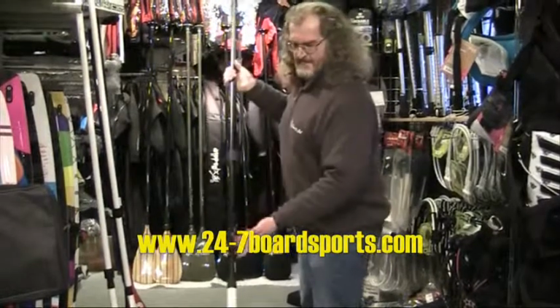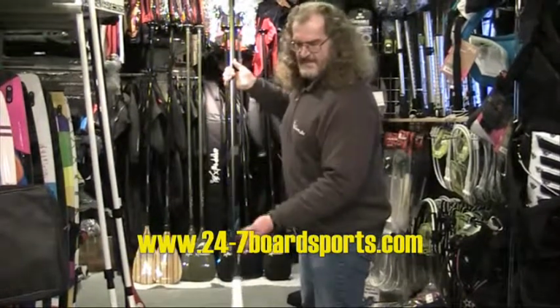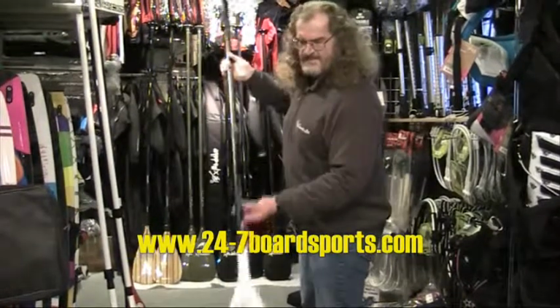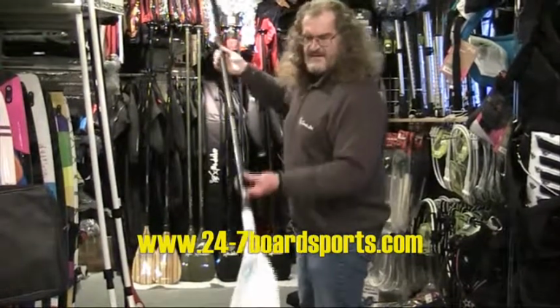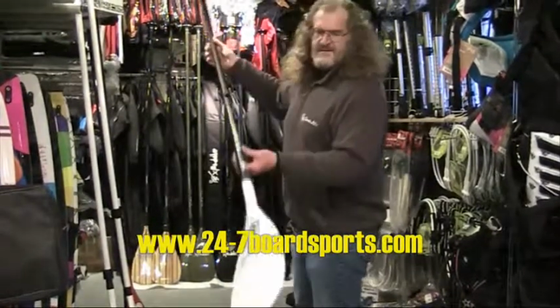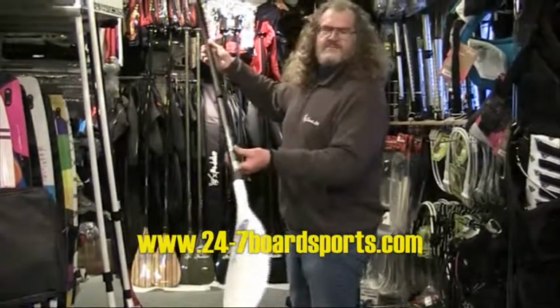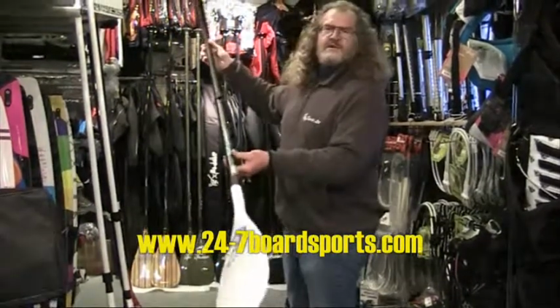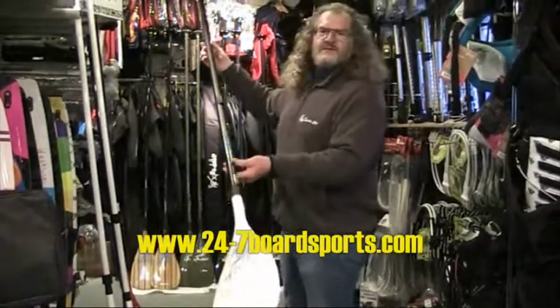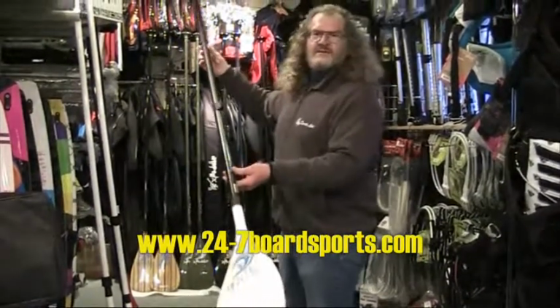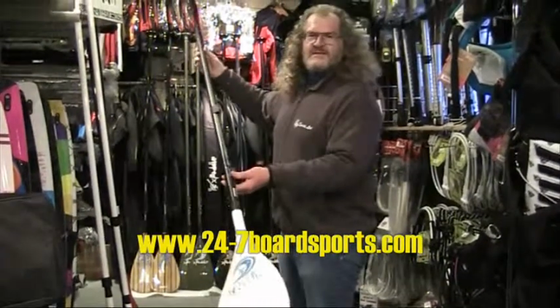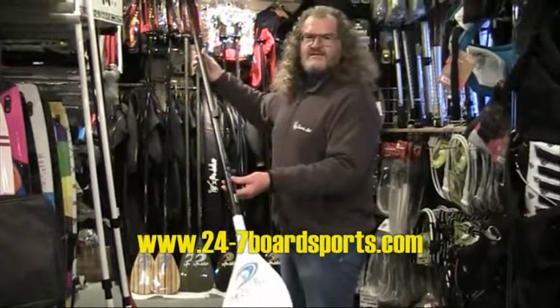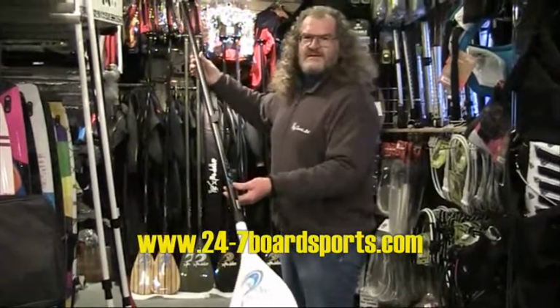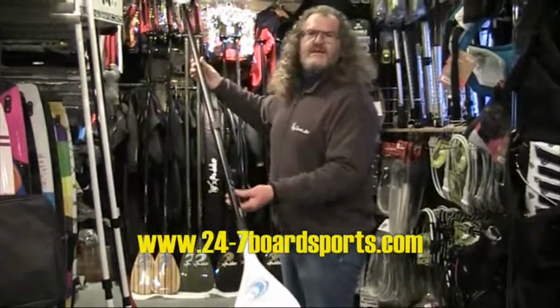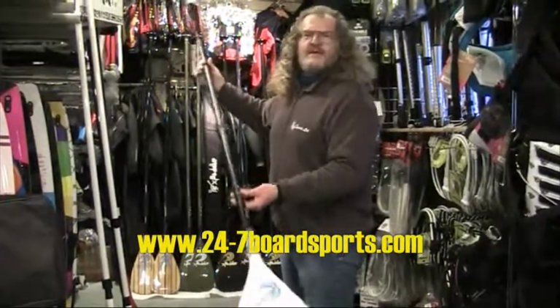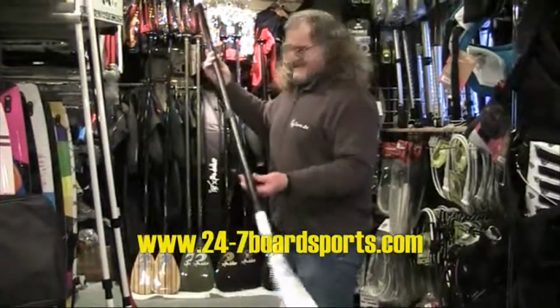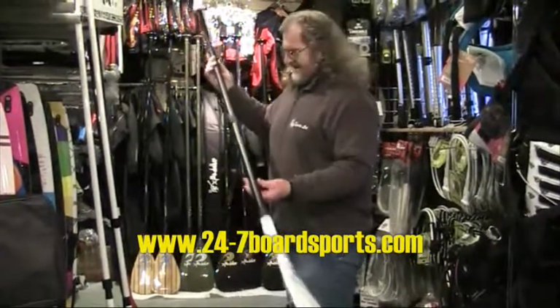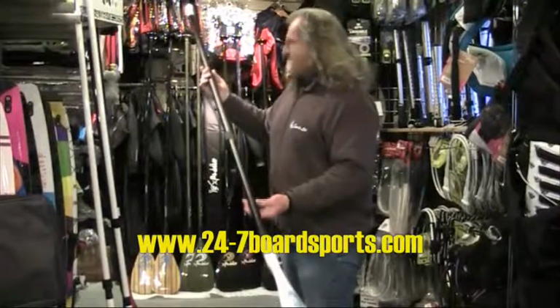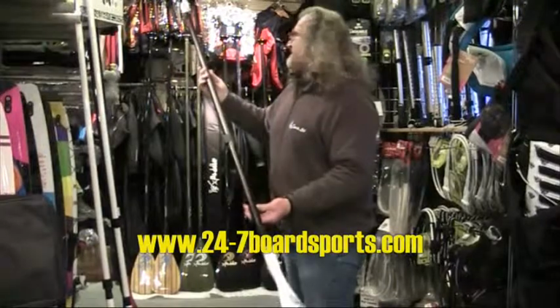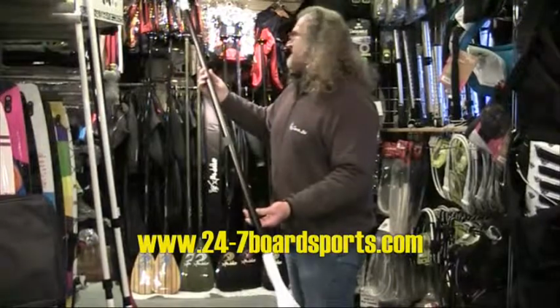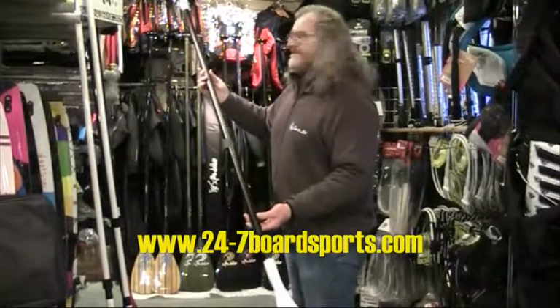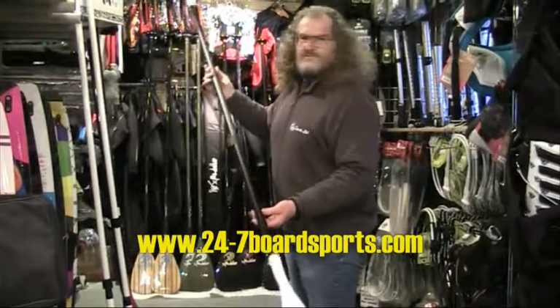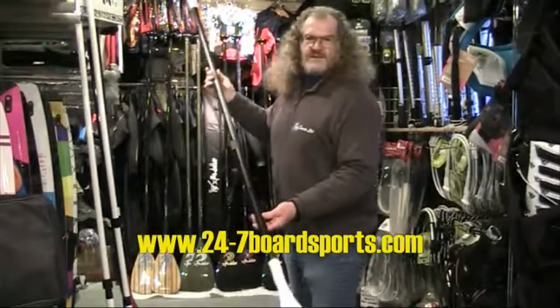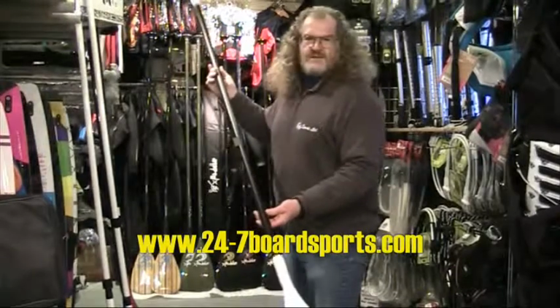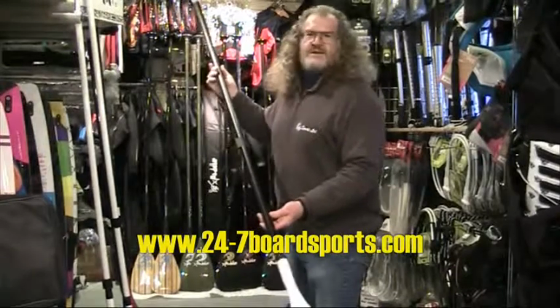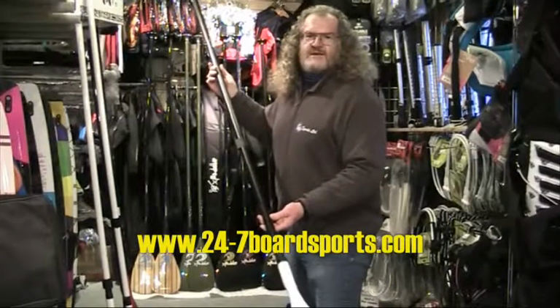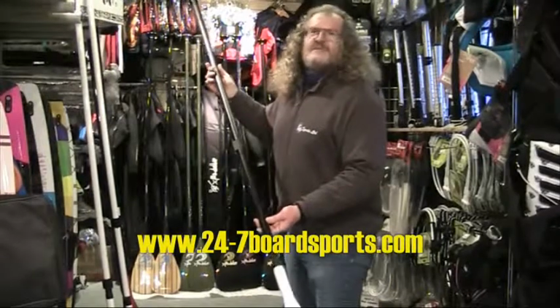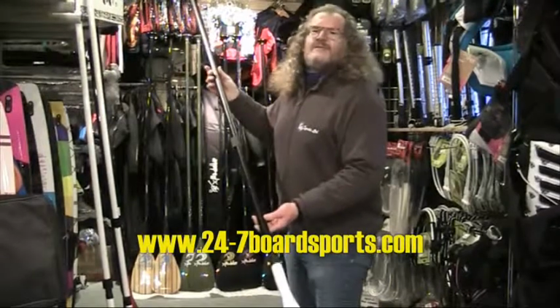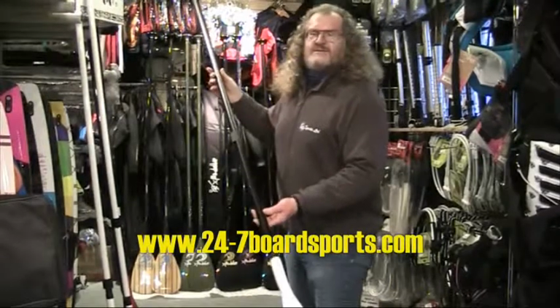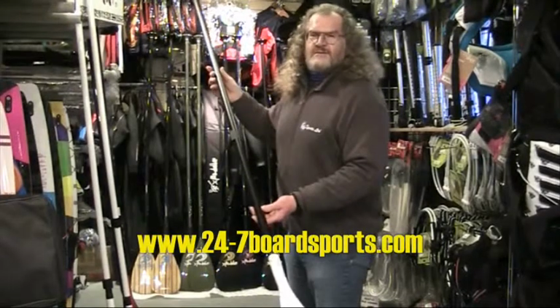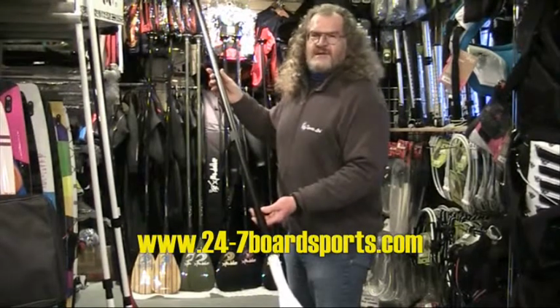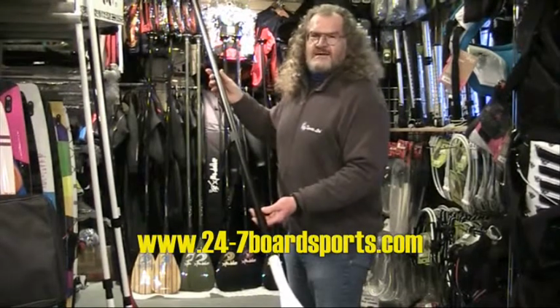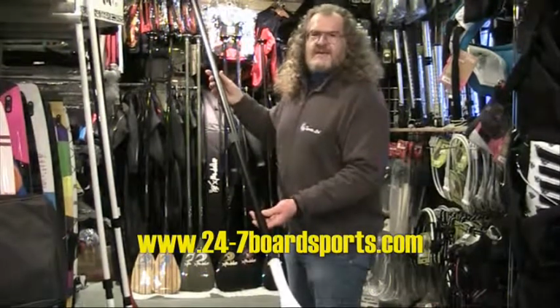So this paddle, round about 90 quid, gives you a great start on your supping.